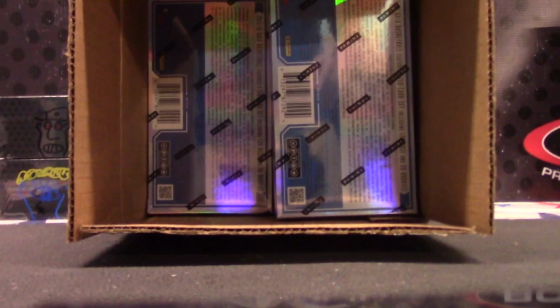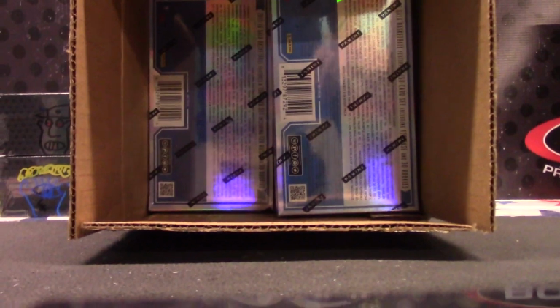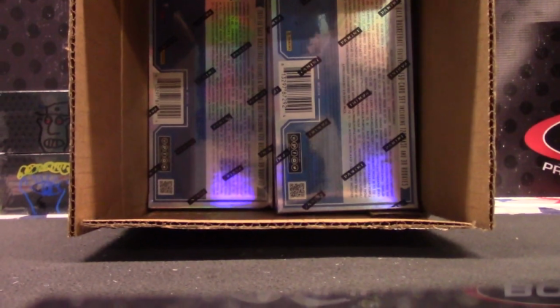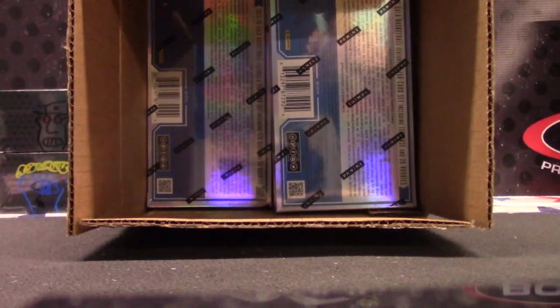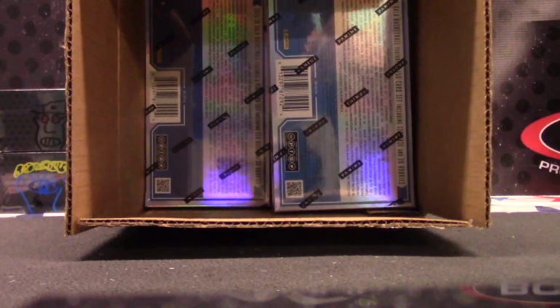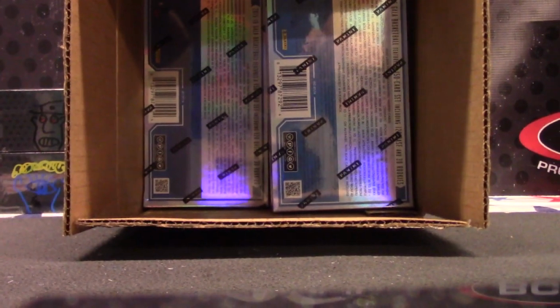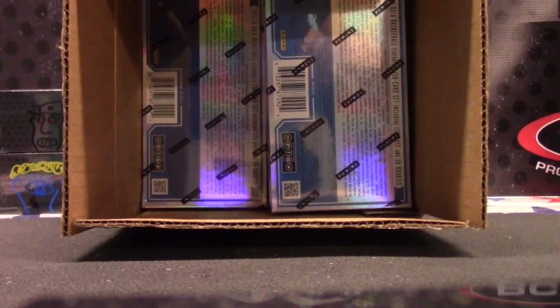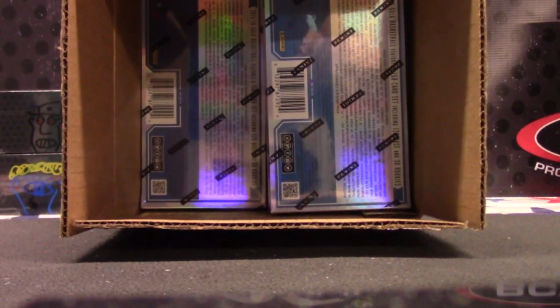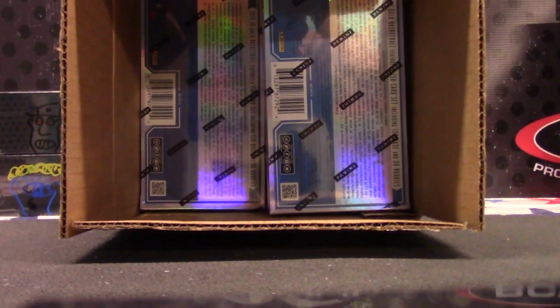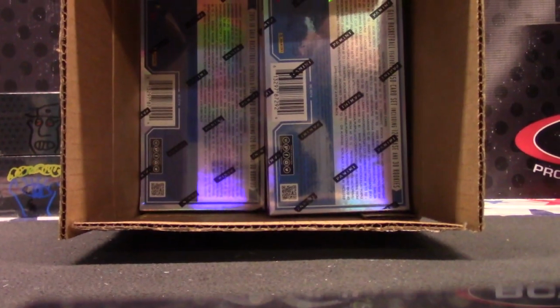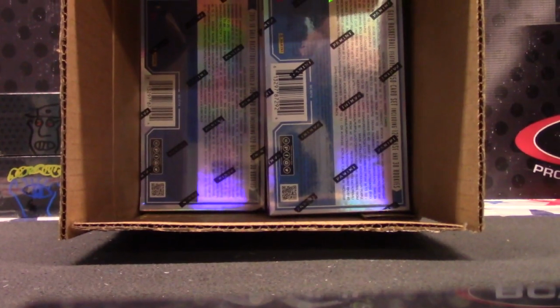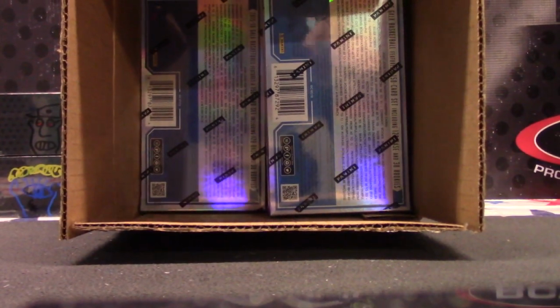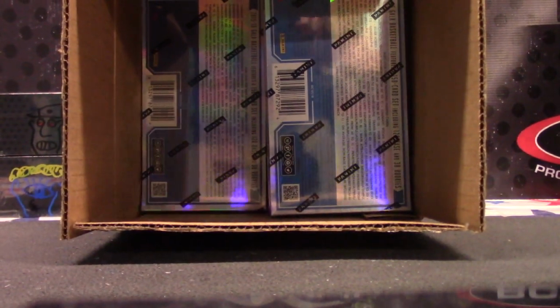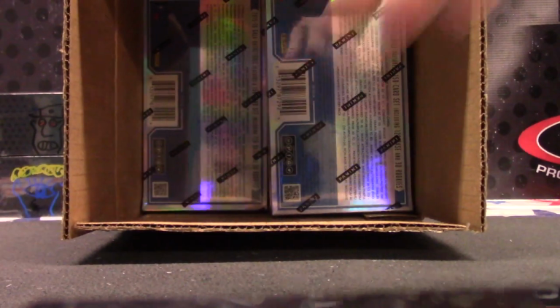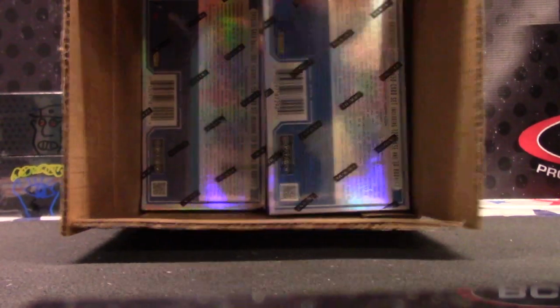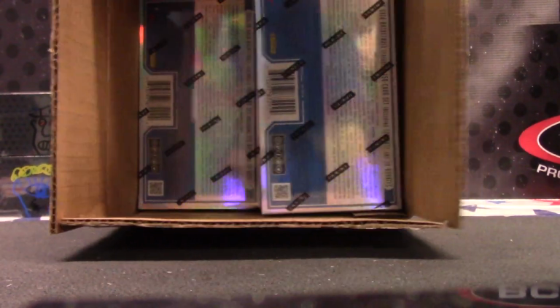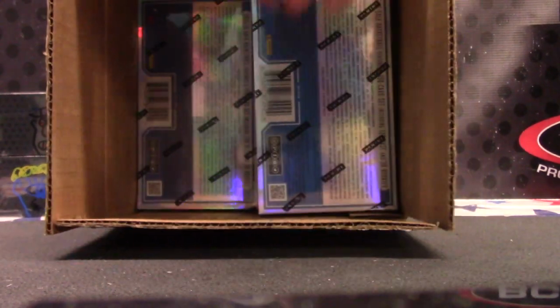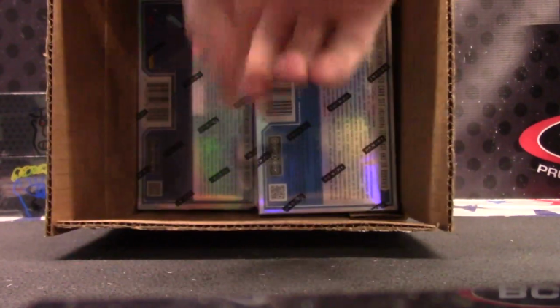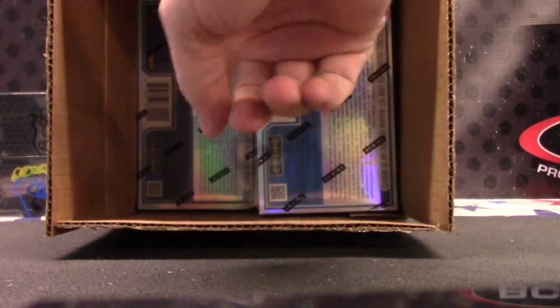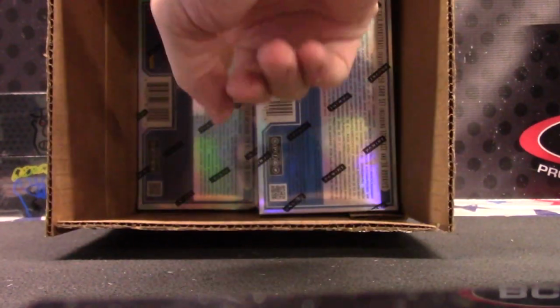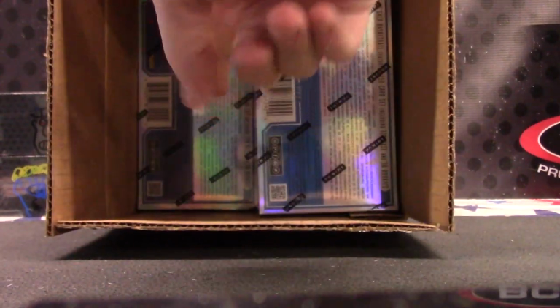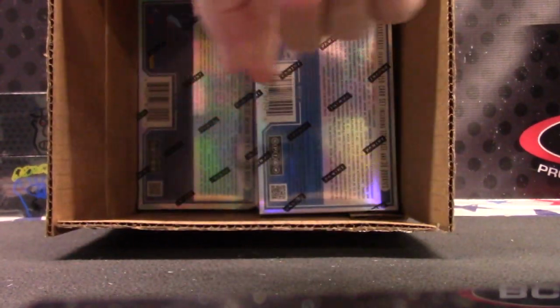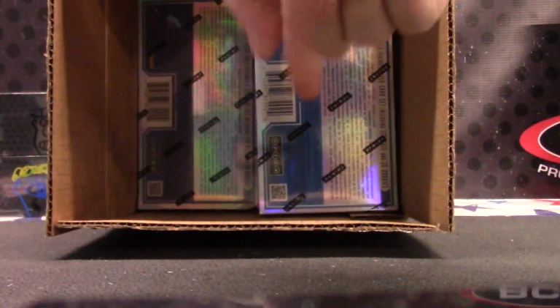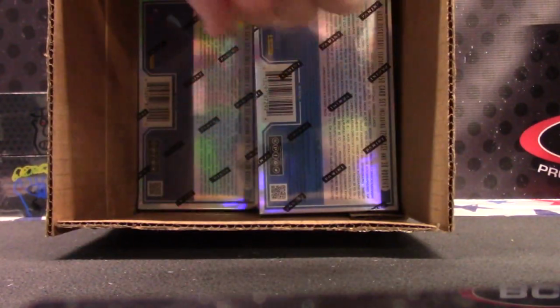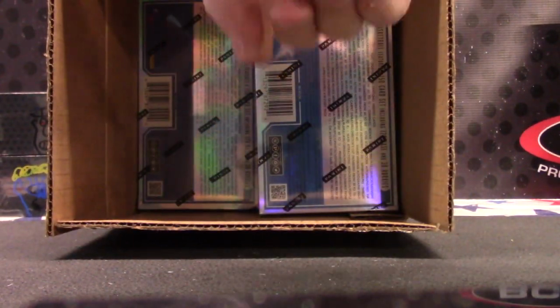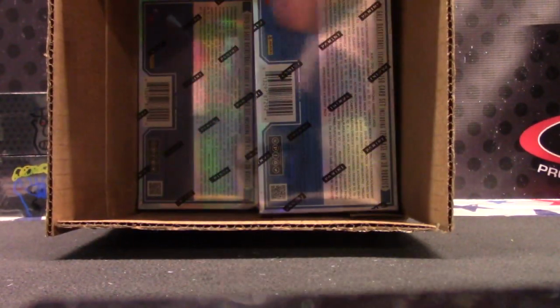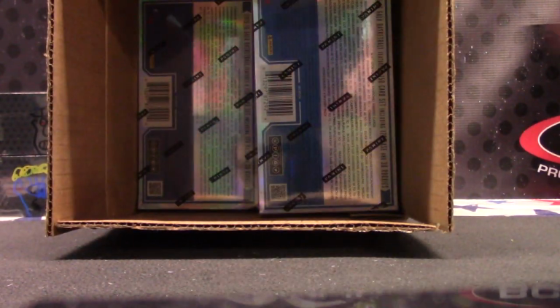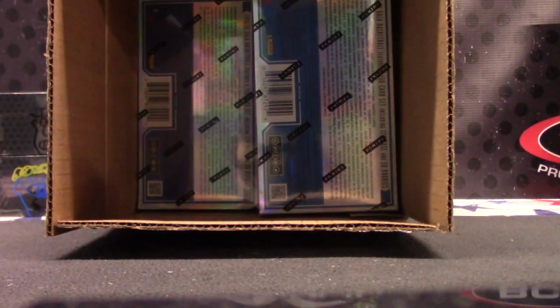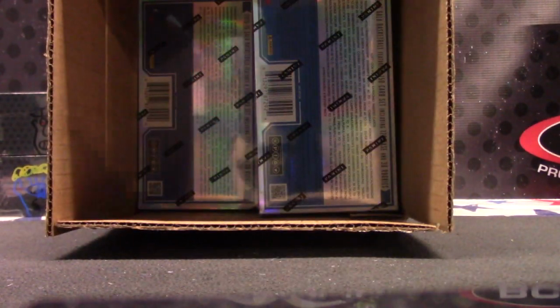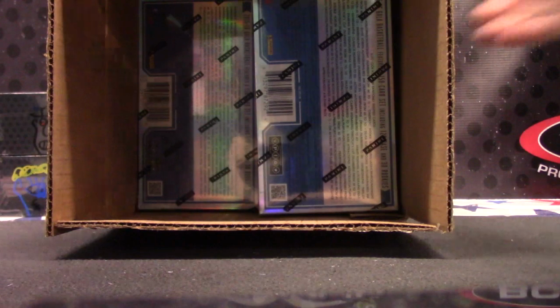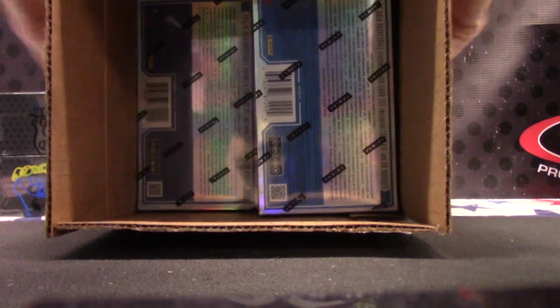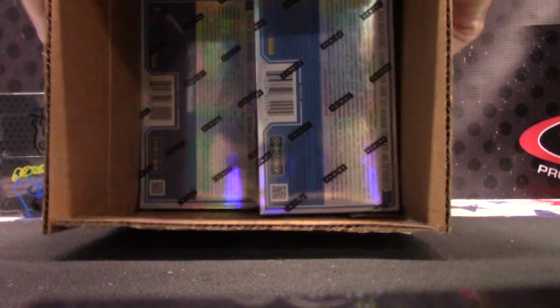All right, we're back with under cards Dan Dan. Someone came in the store and bought one of these, so I got seven left from the case.